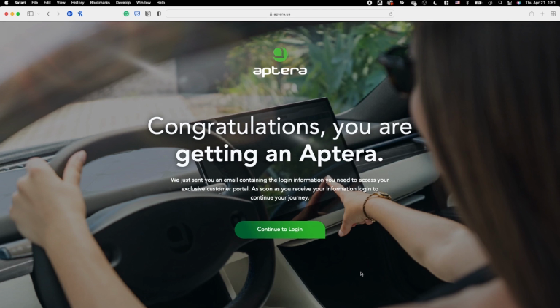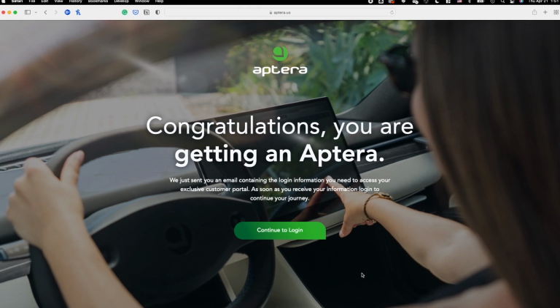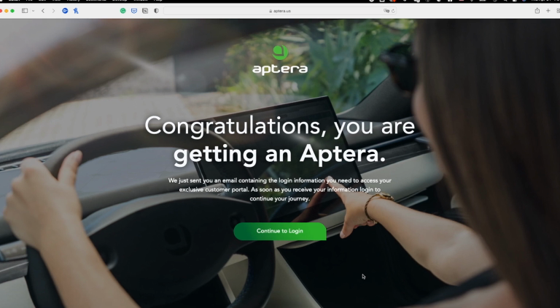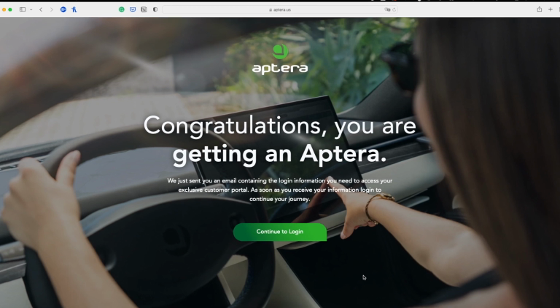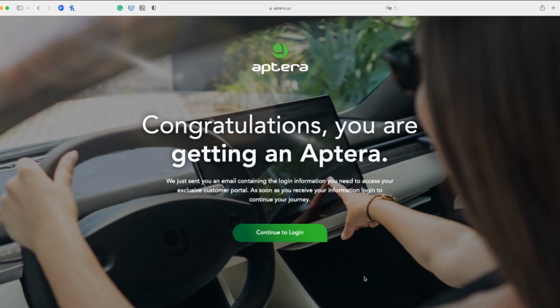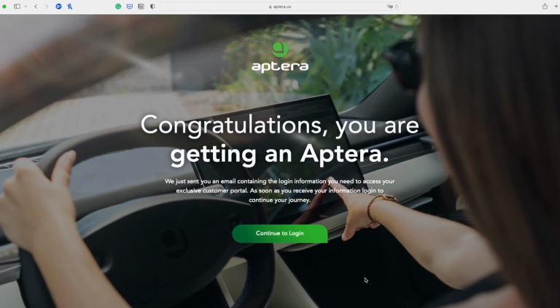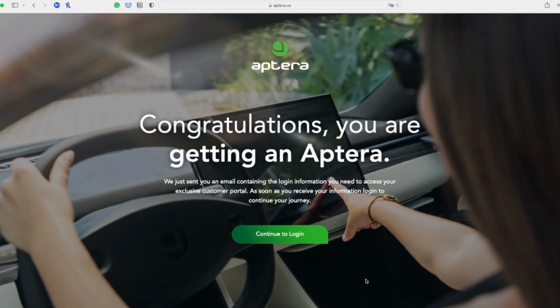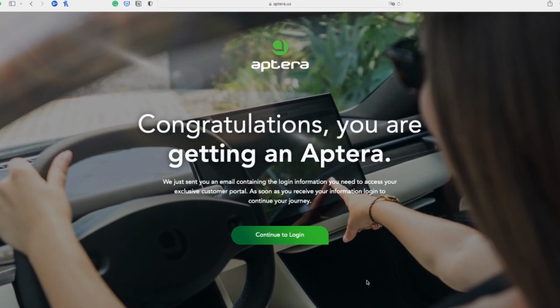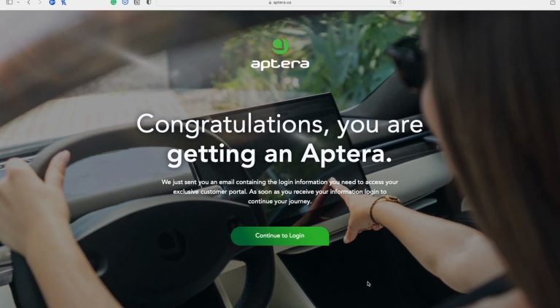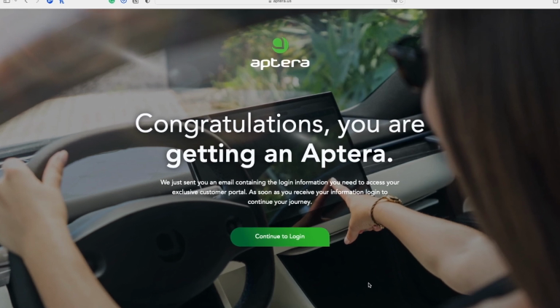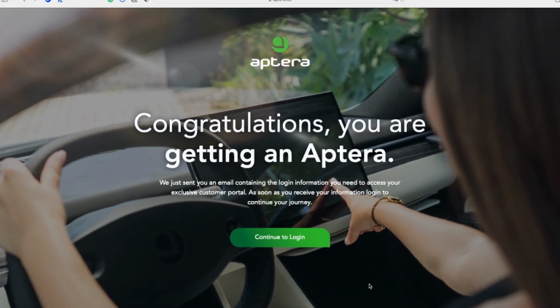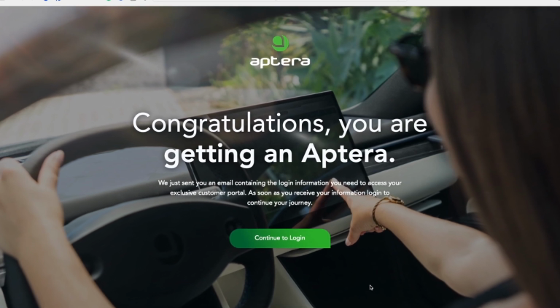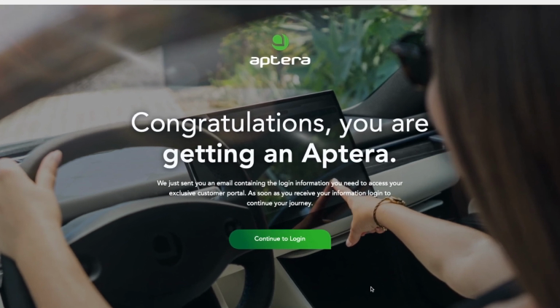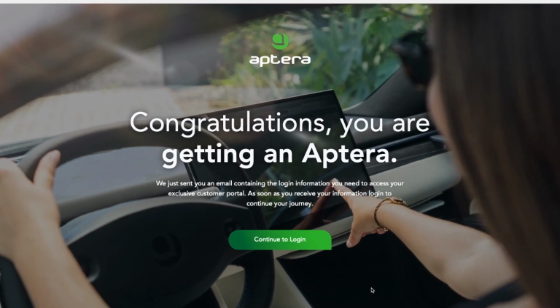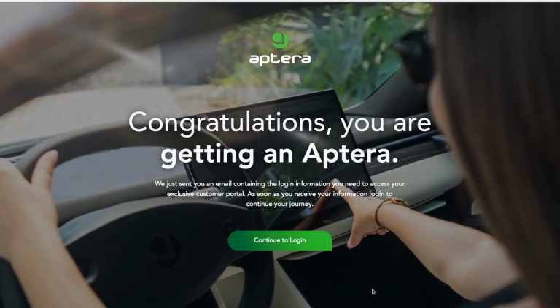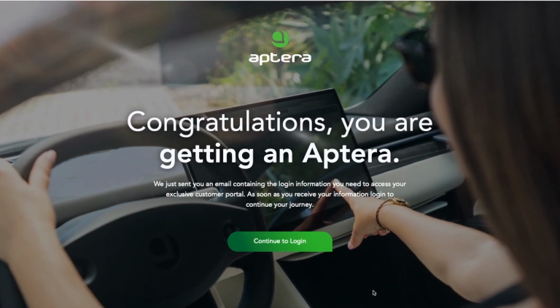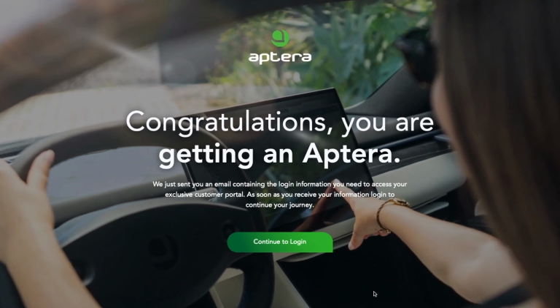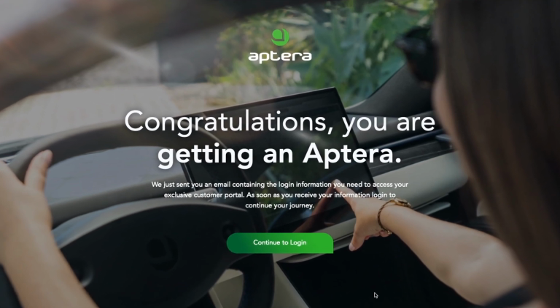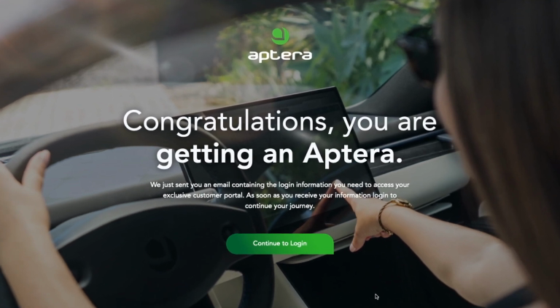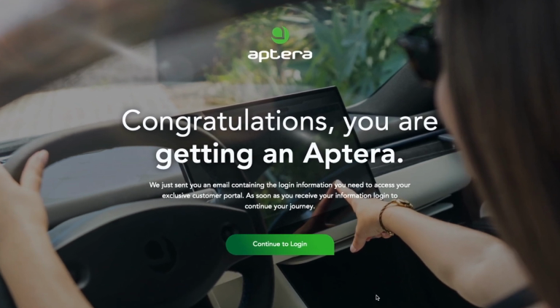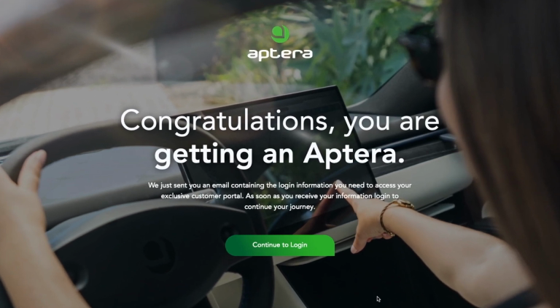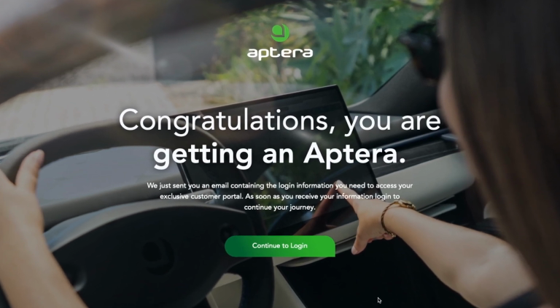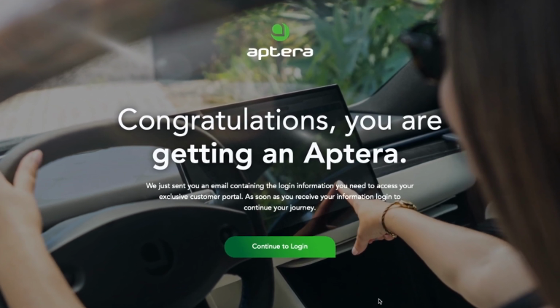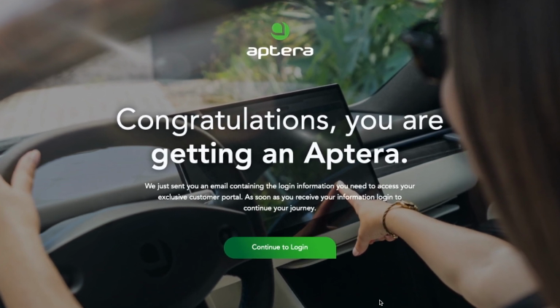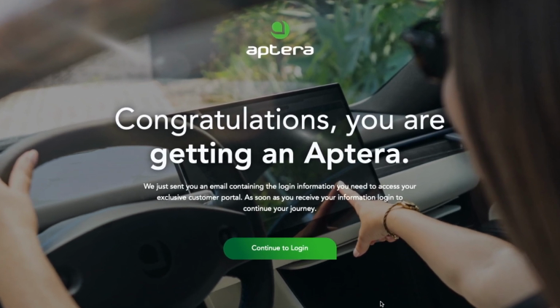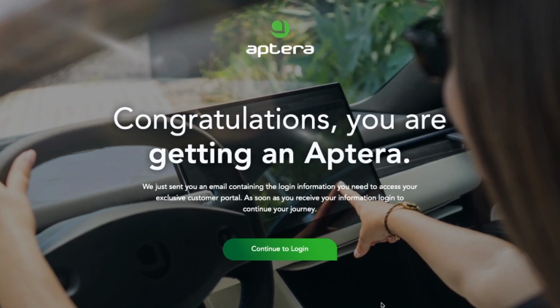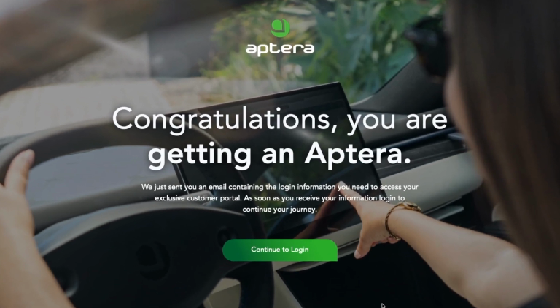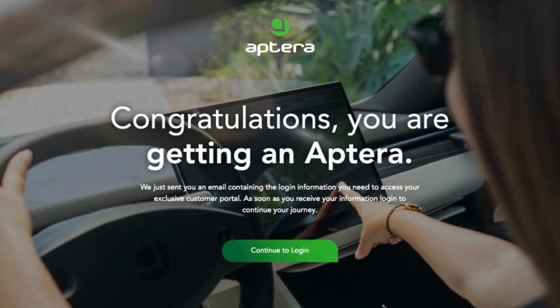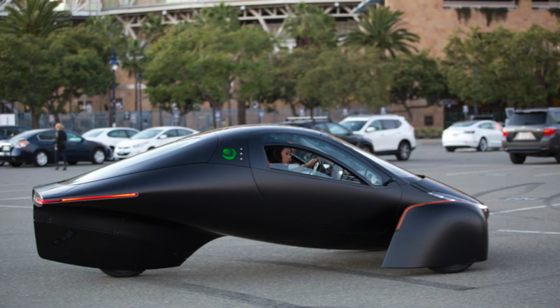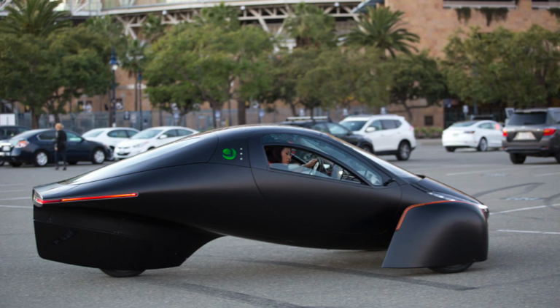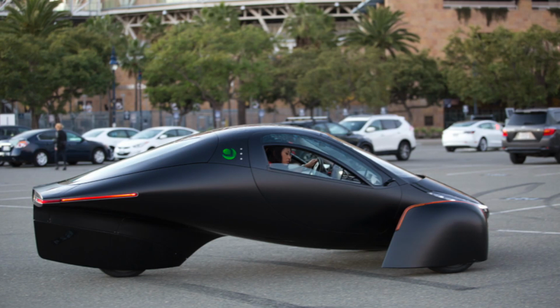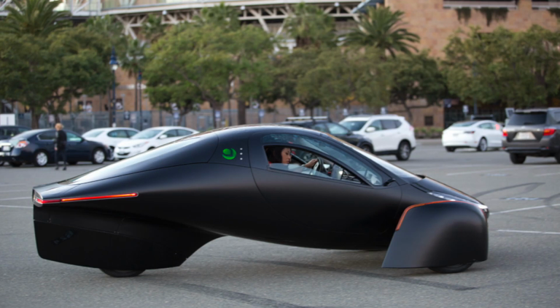All right, it's done. I ordered myself a solar Batmobile.